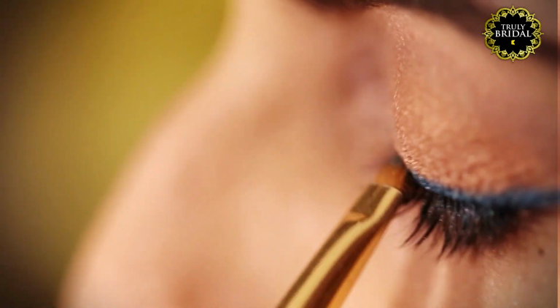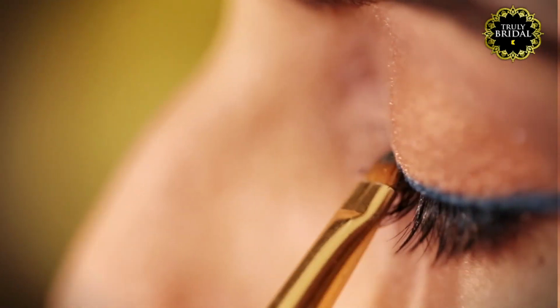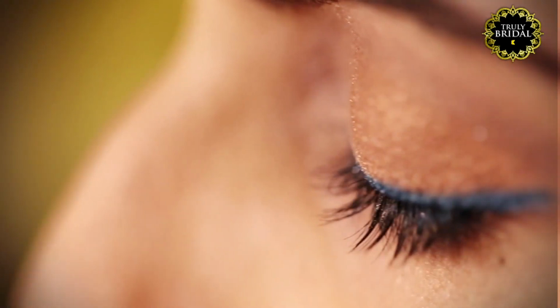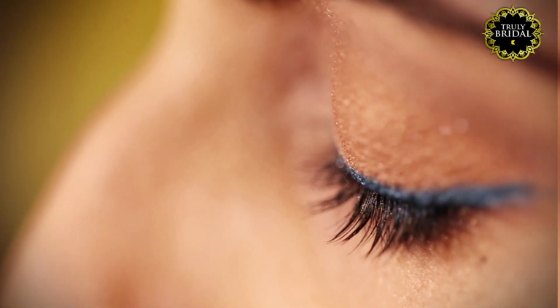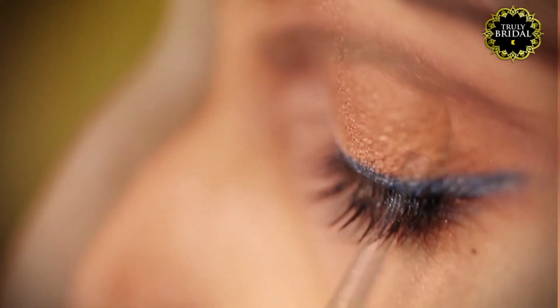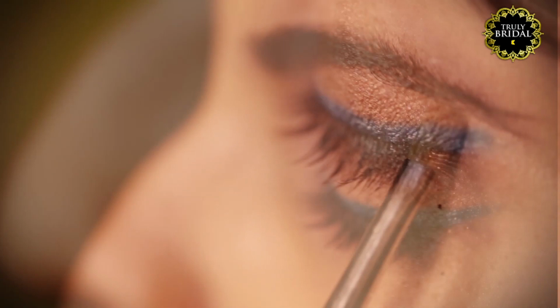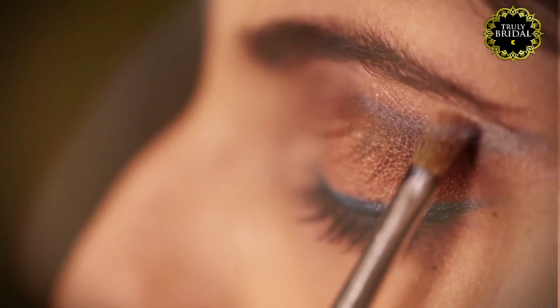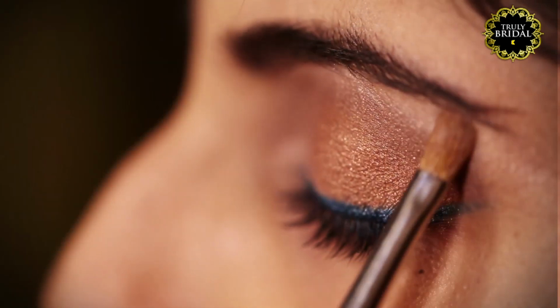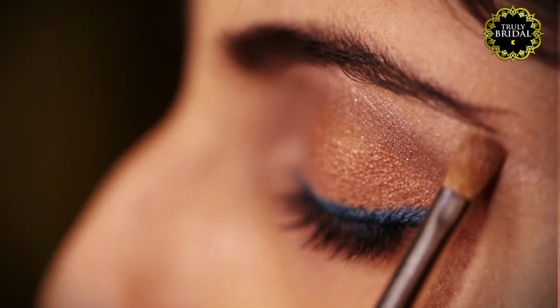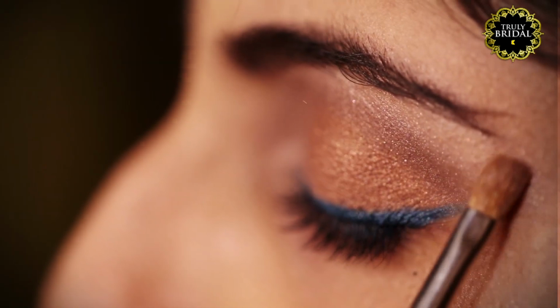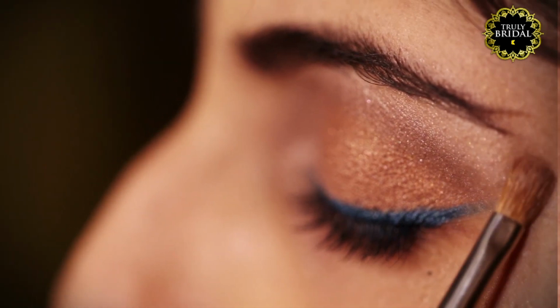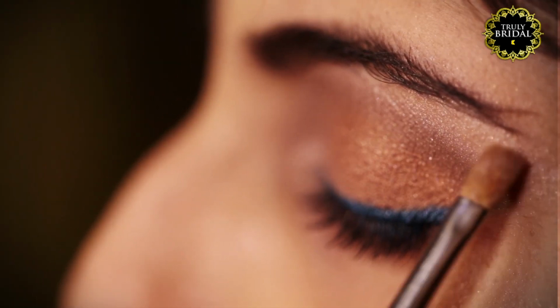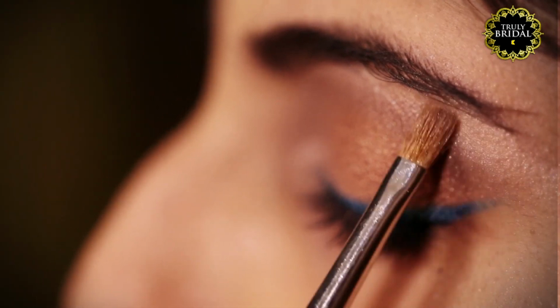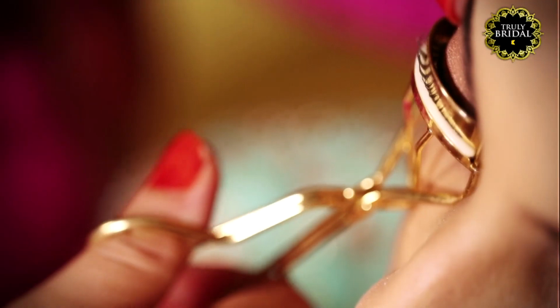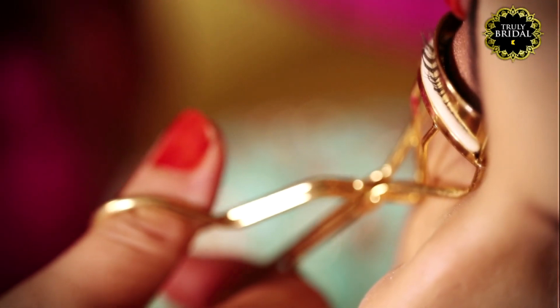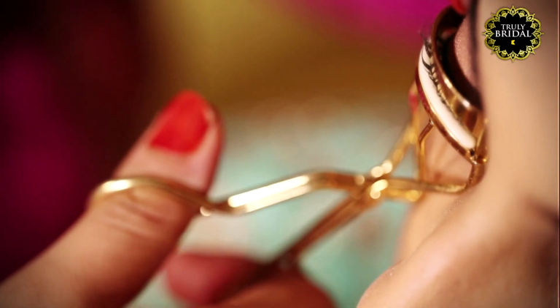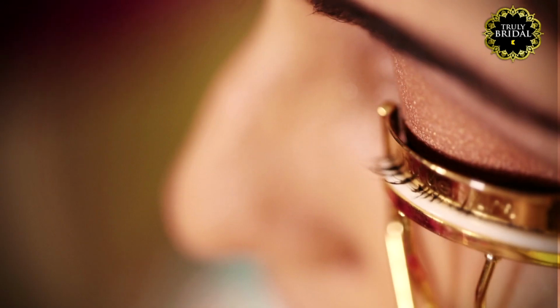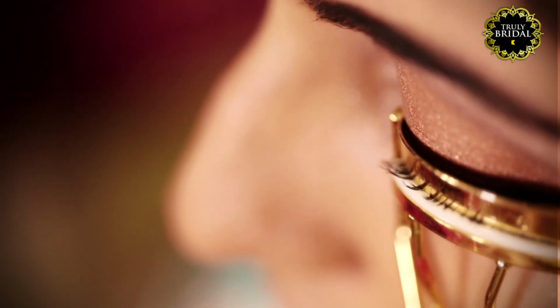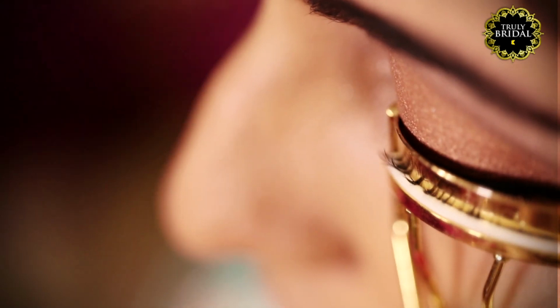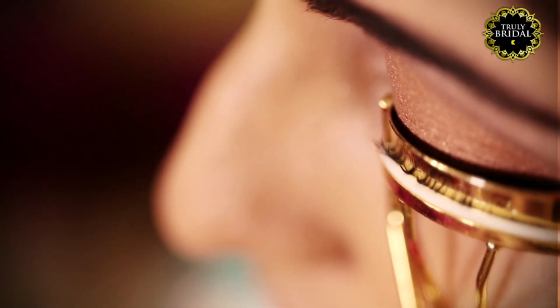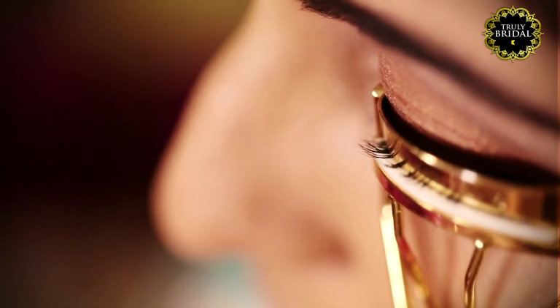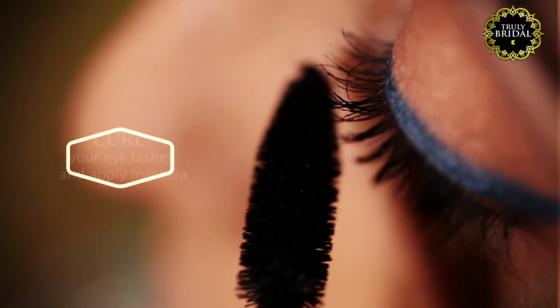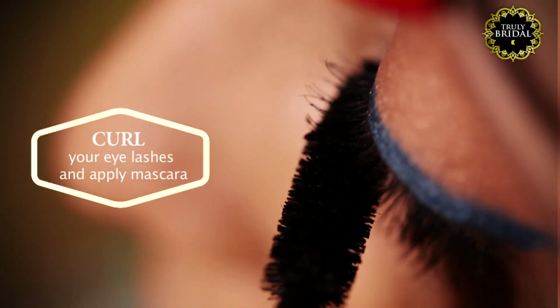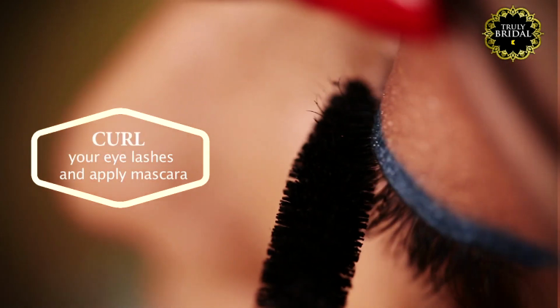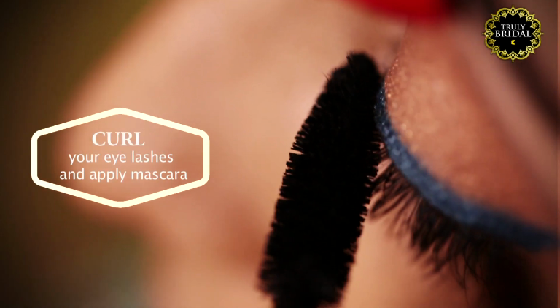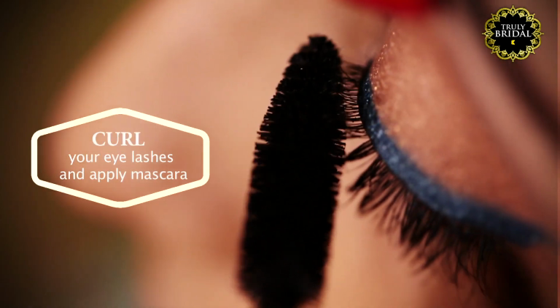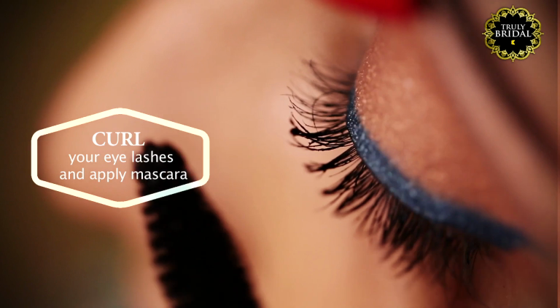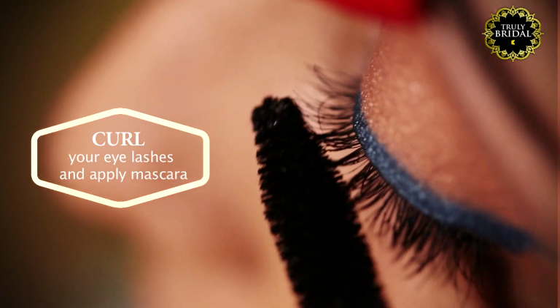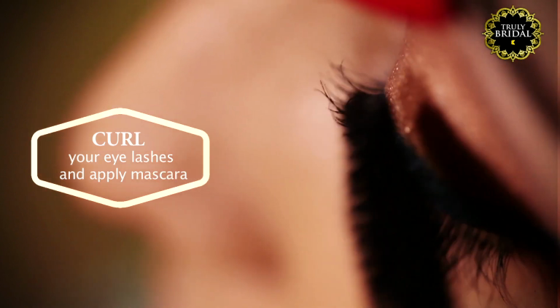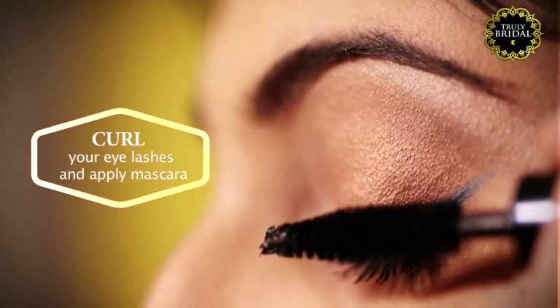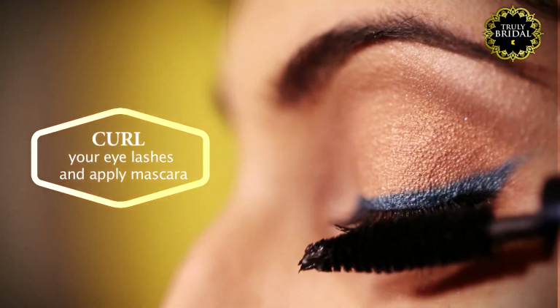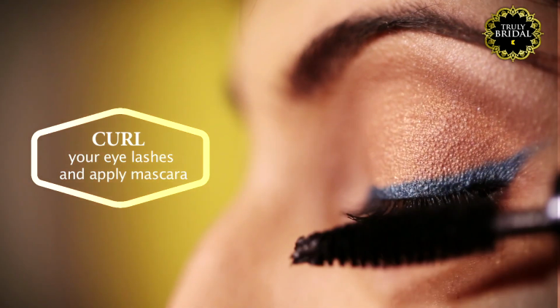Experiment with a colored eyeliner this season. Then curl your eyelashes and add a good layer of waterproof mascara to them.